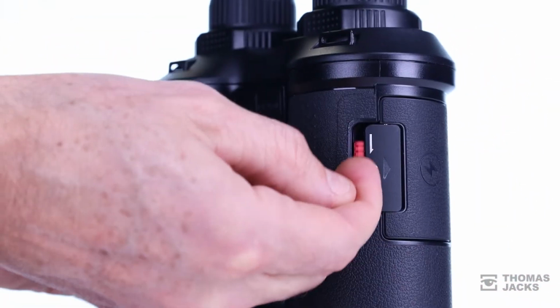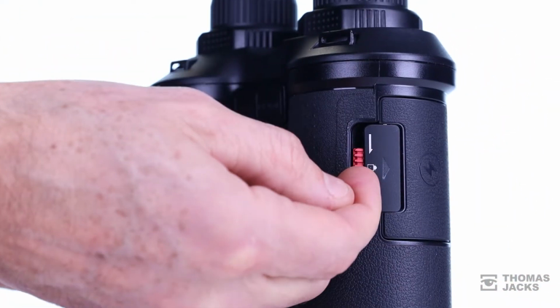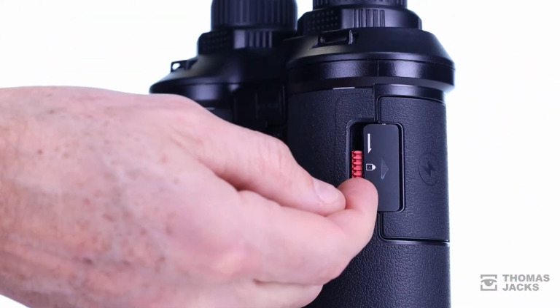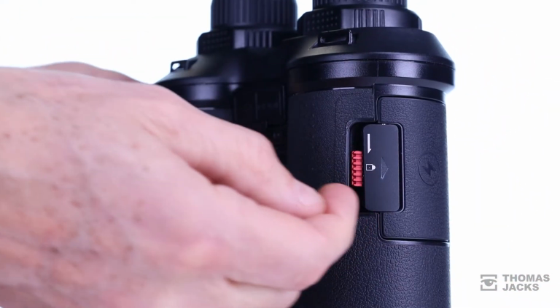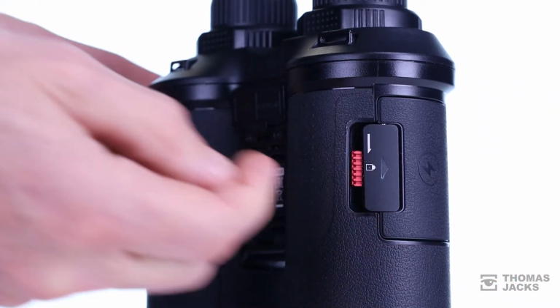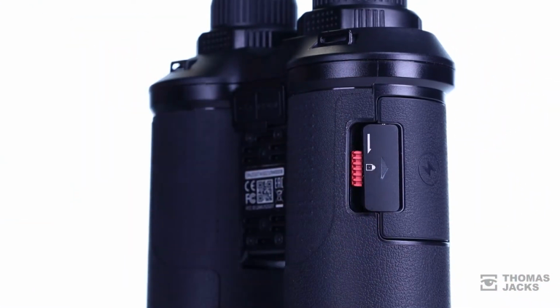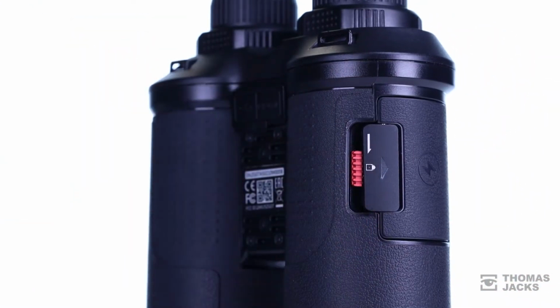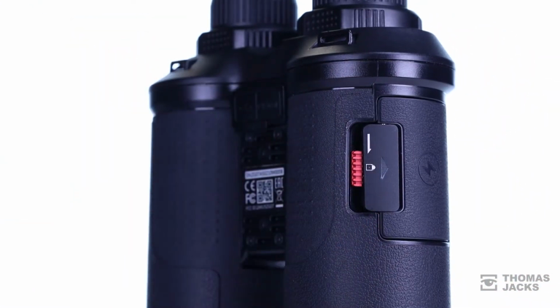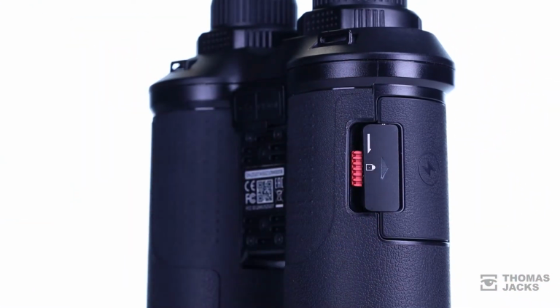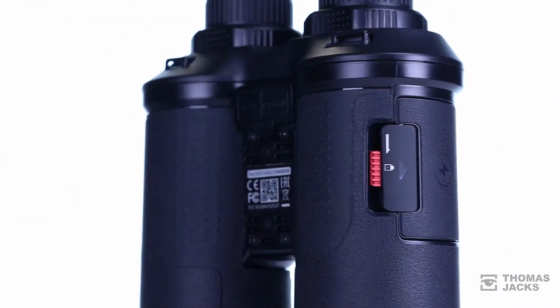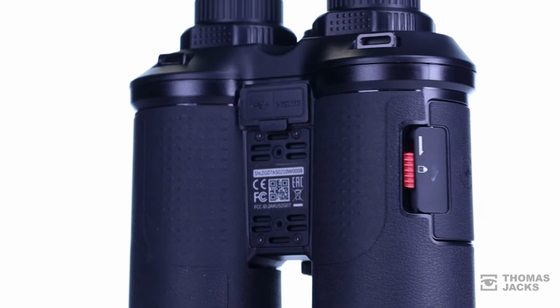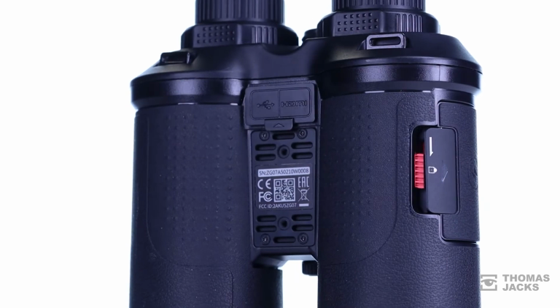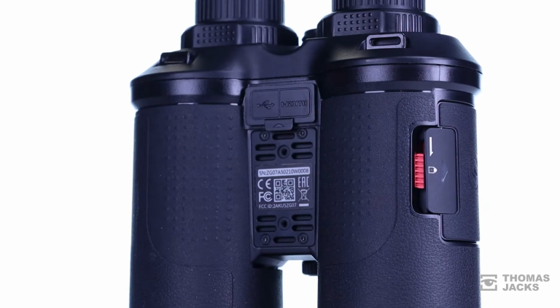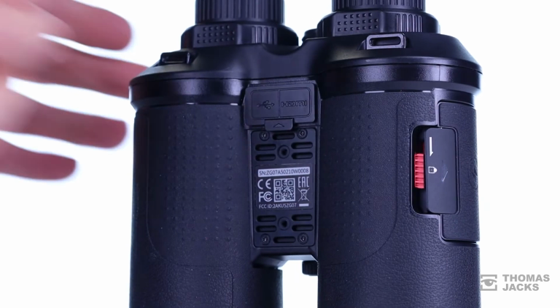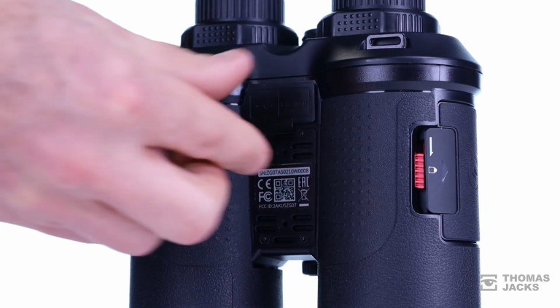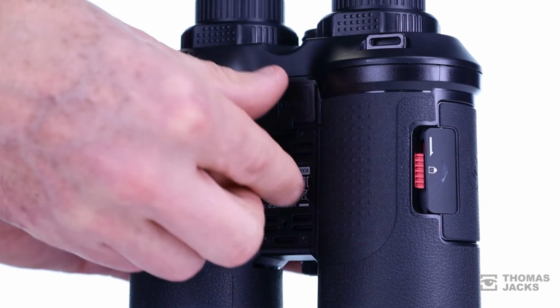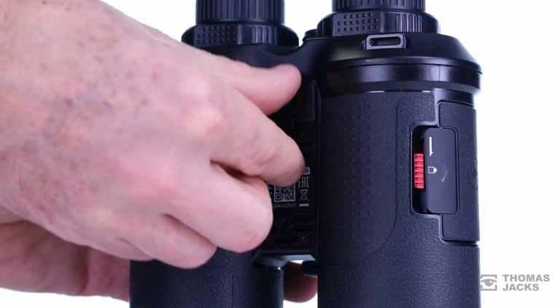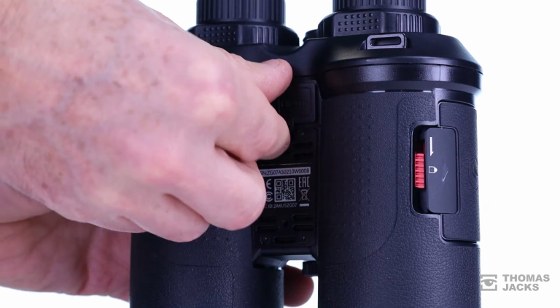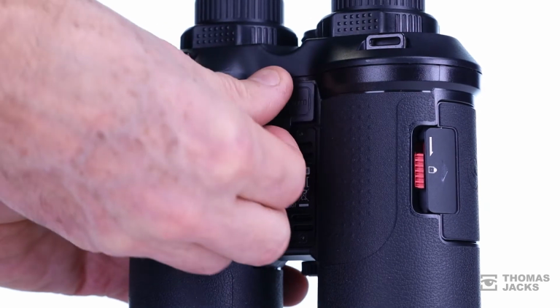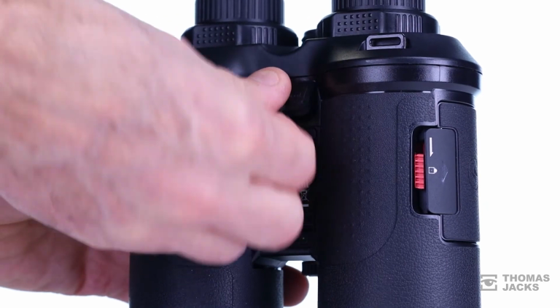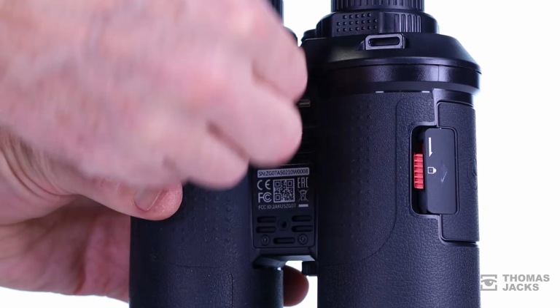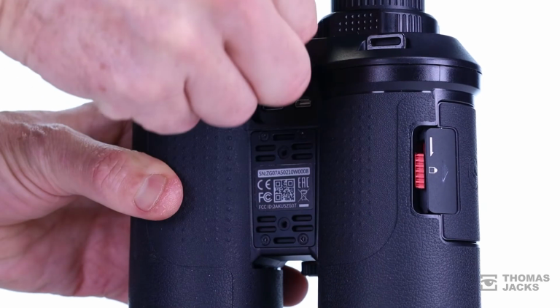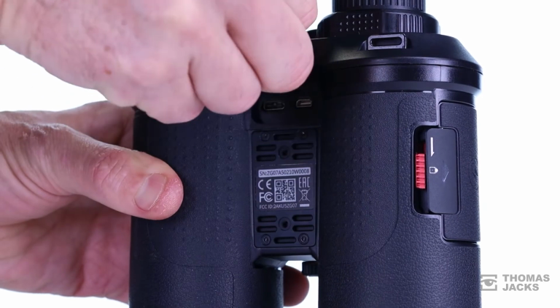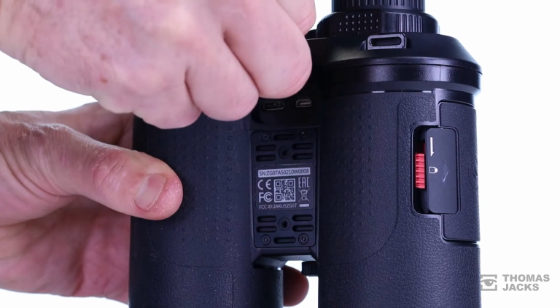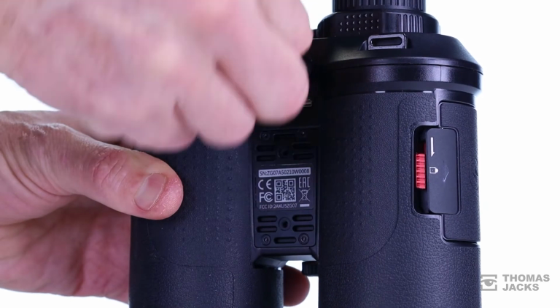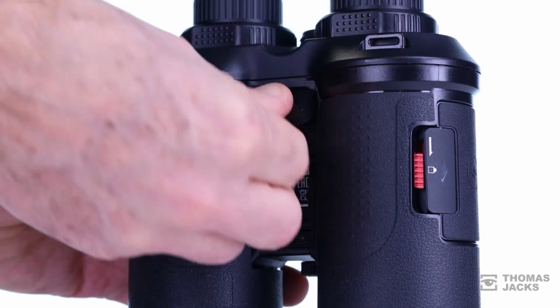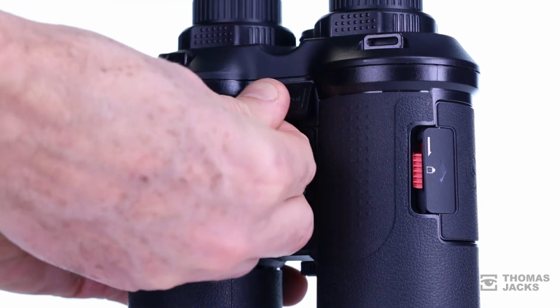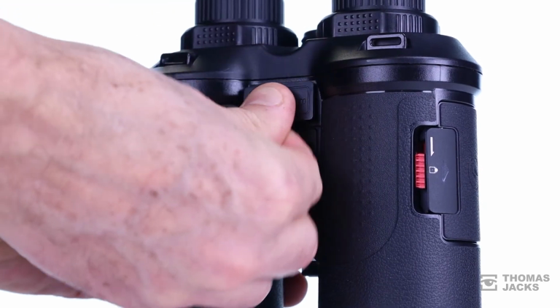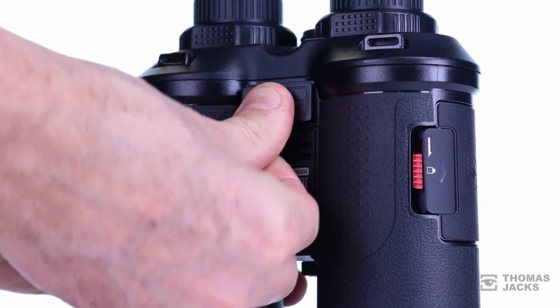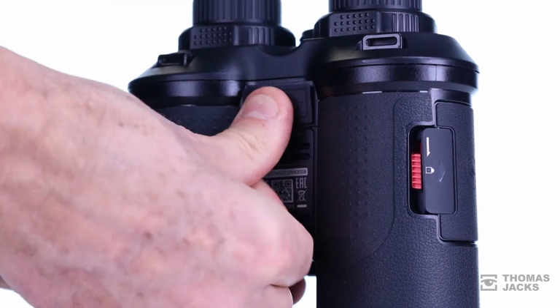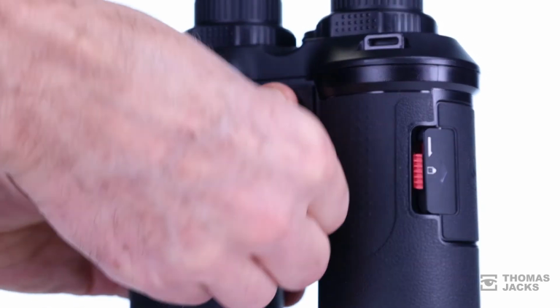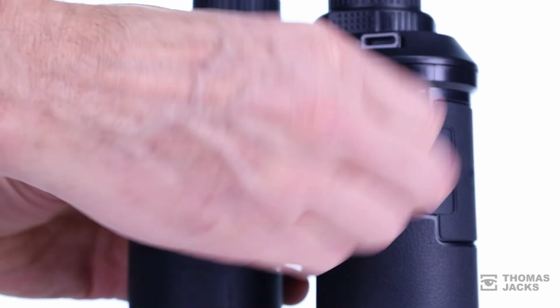They're IP66 dust and waterproof, so everything, like these cable ports, are well protected.